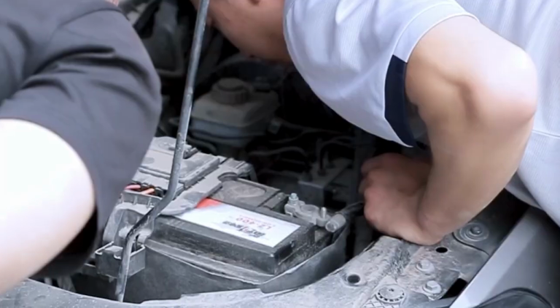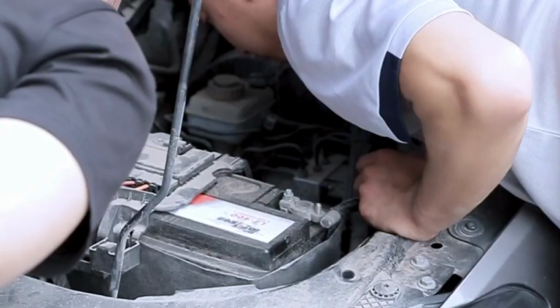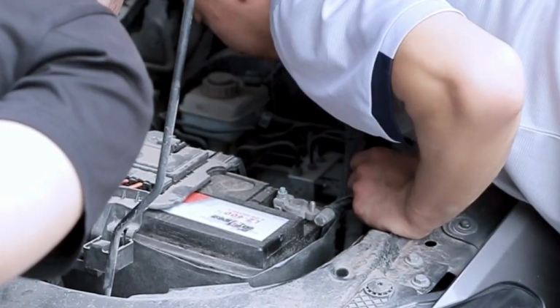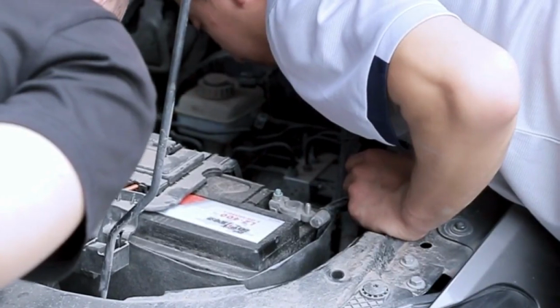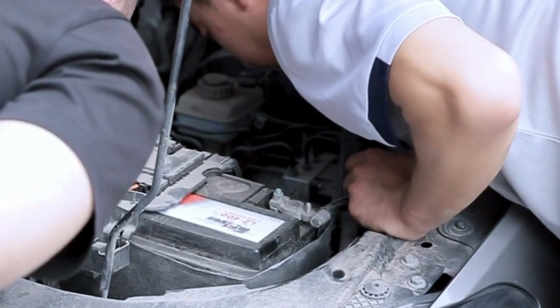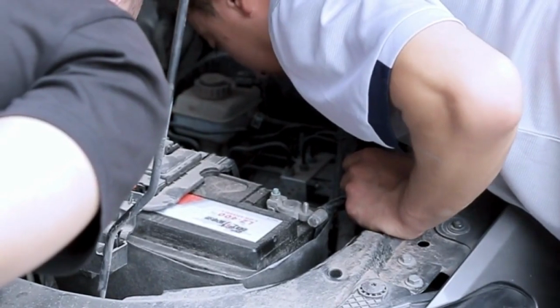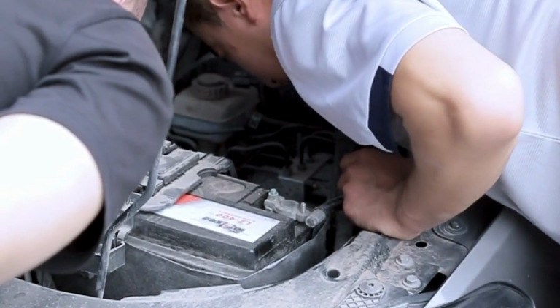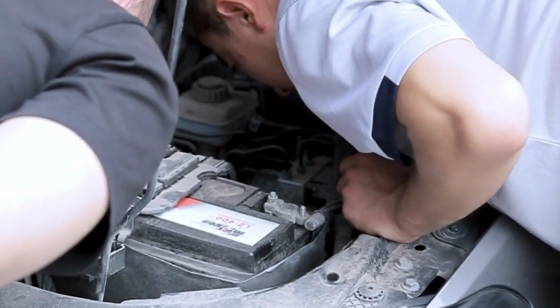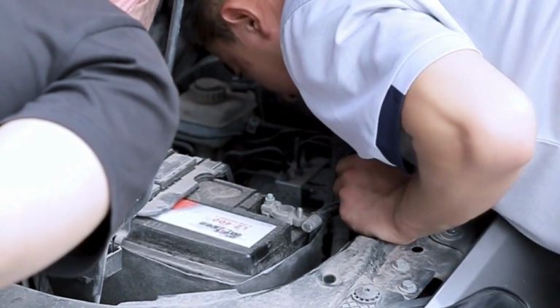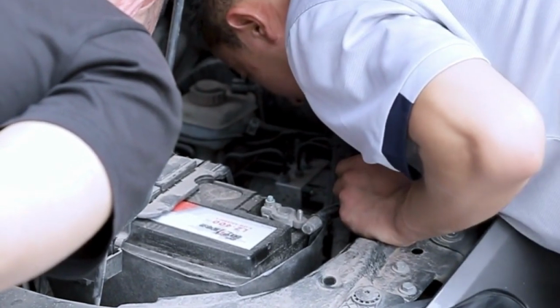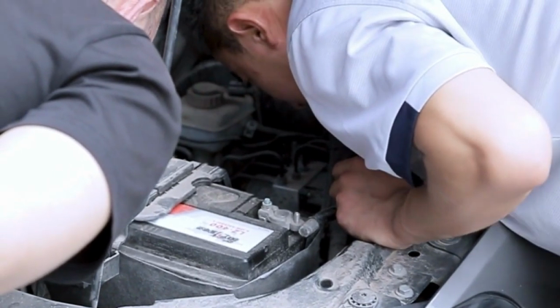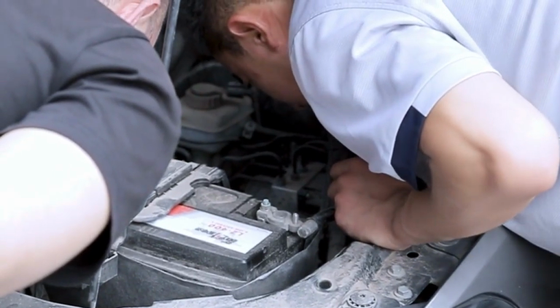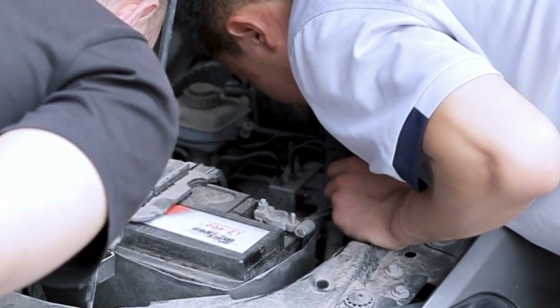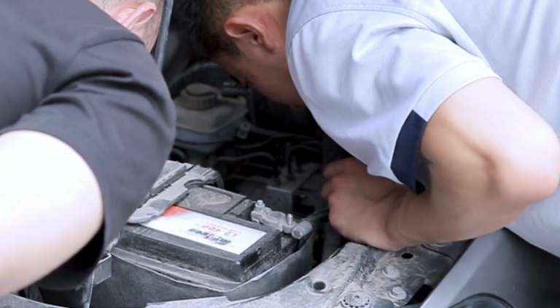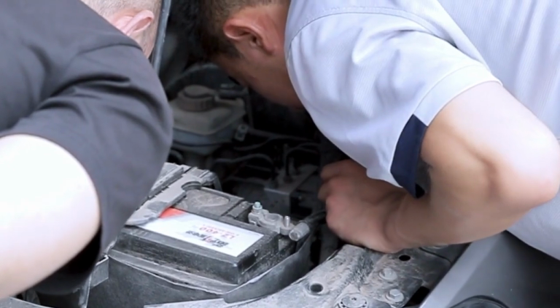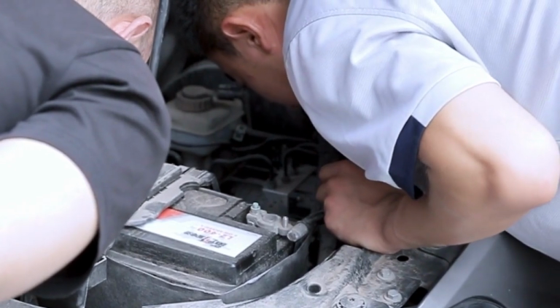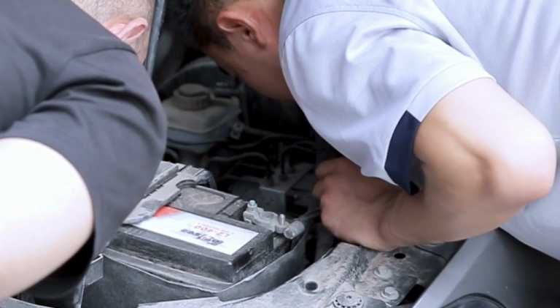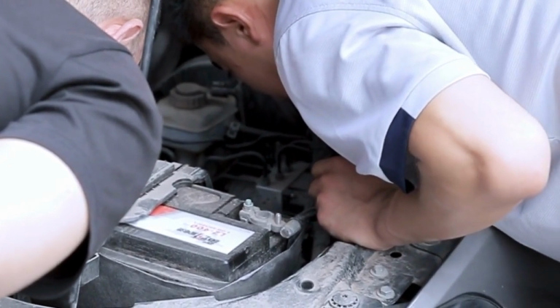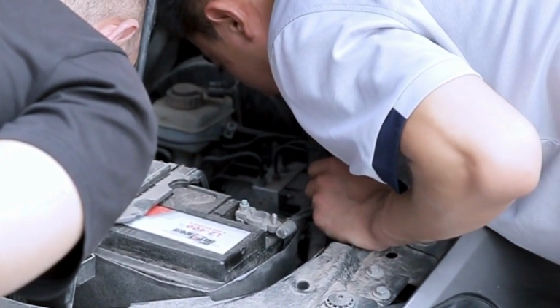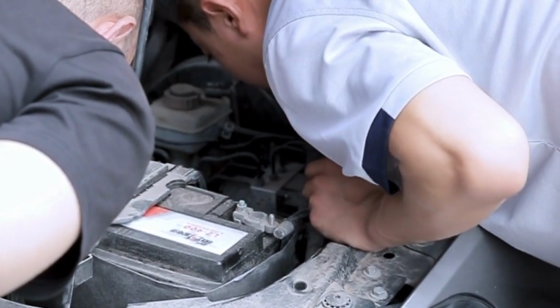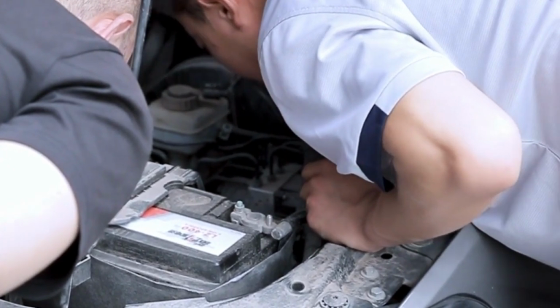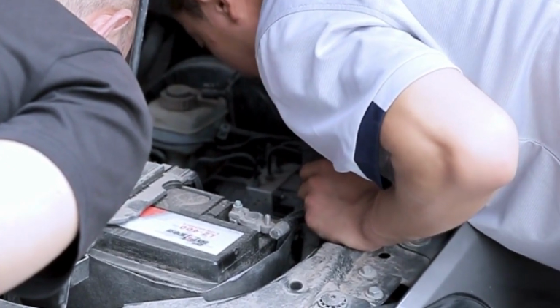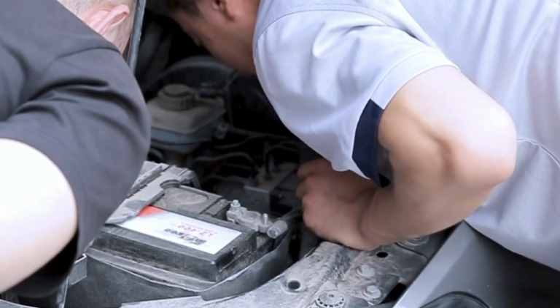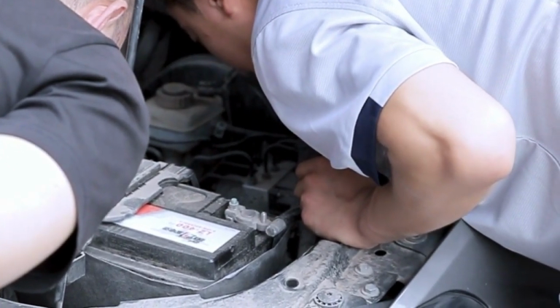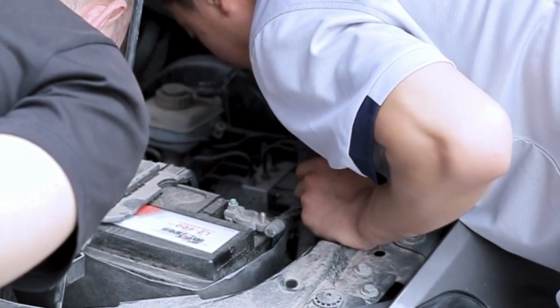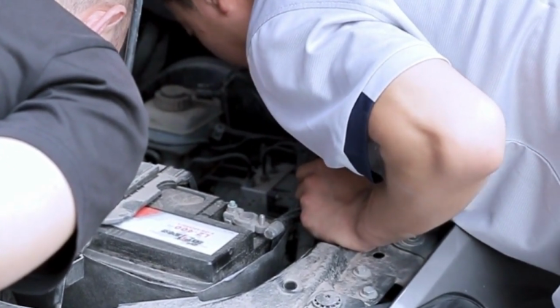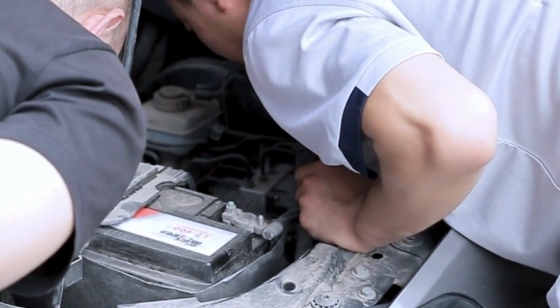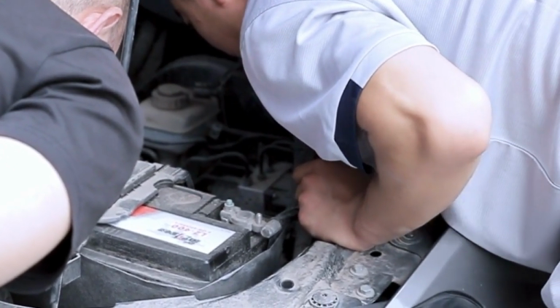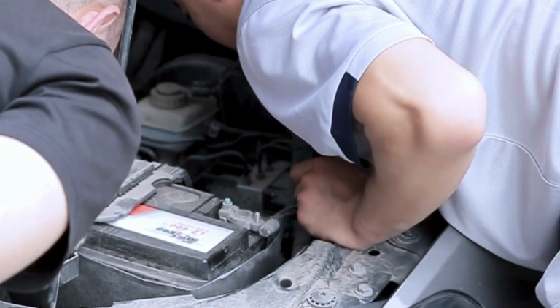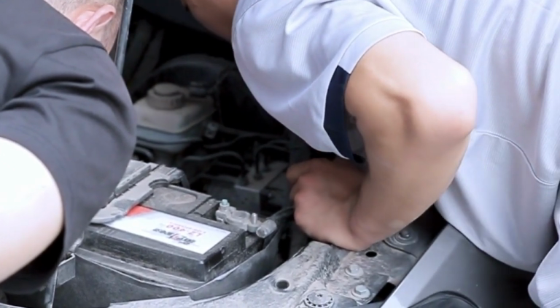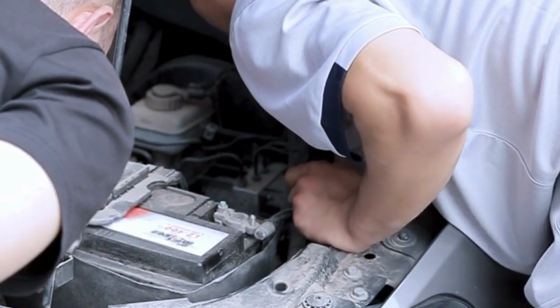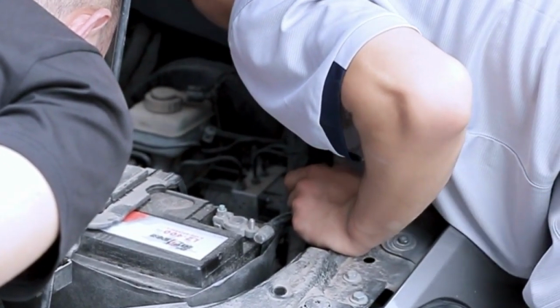To look after your battery without a trickle charger, you should try to drive your car at least once a week if possible, particularly in winter.